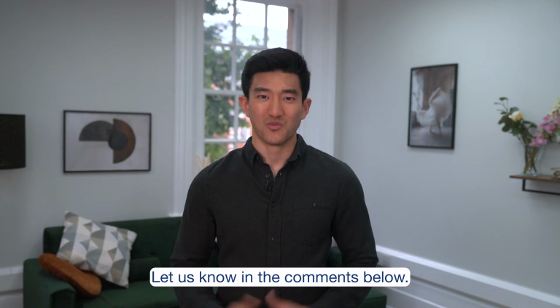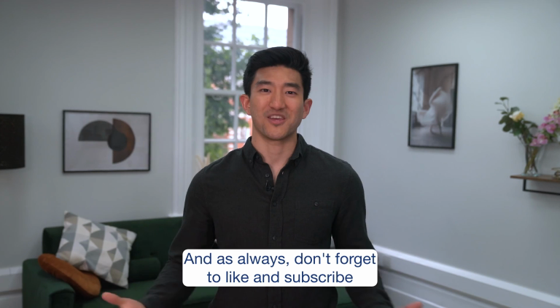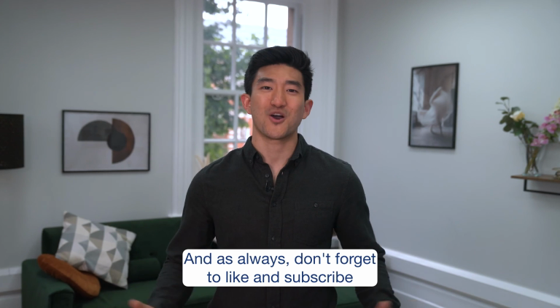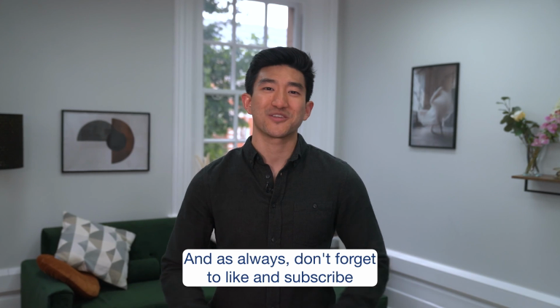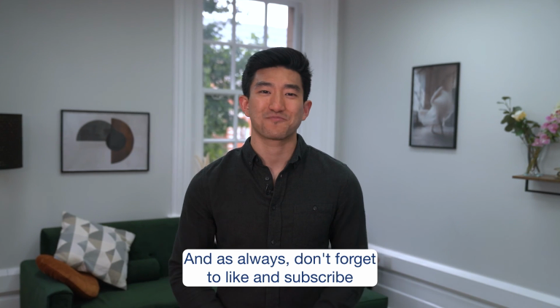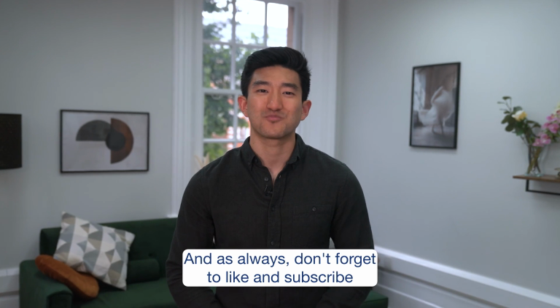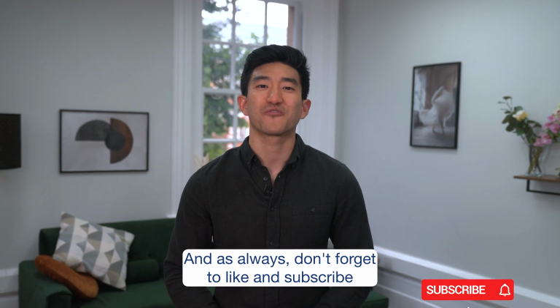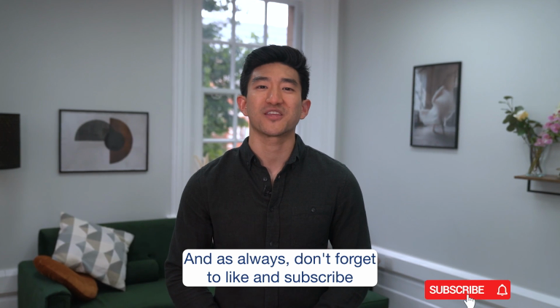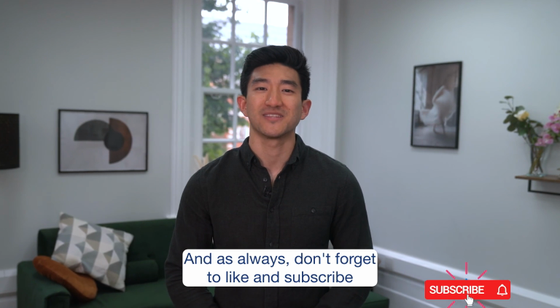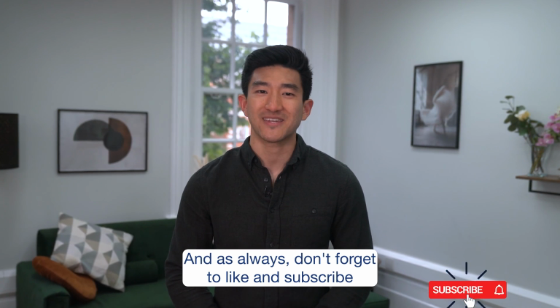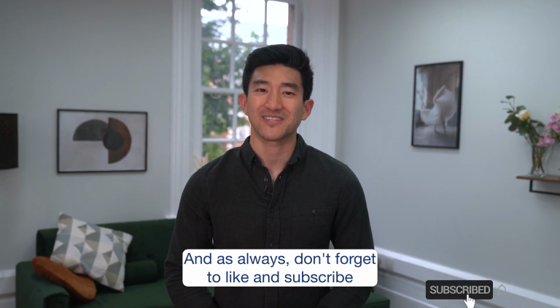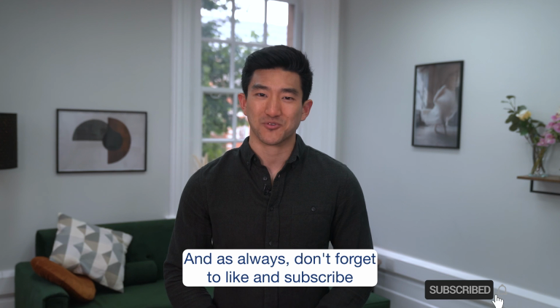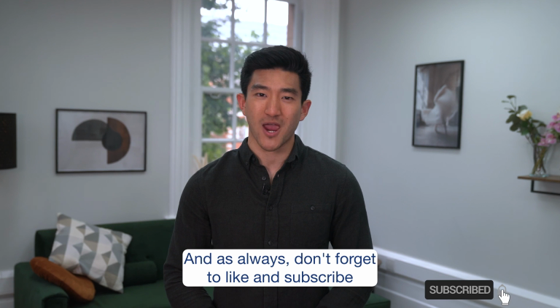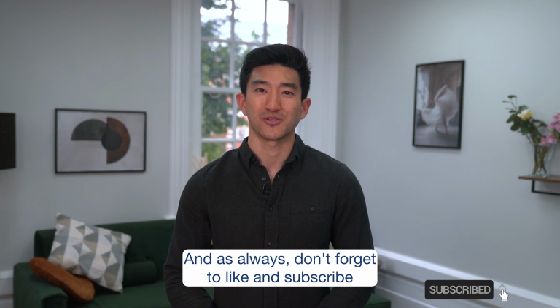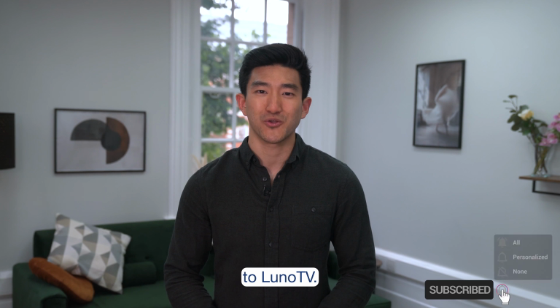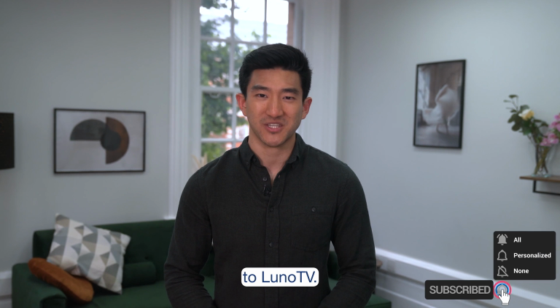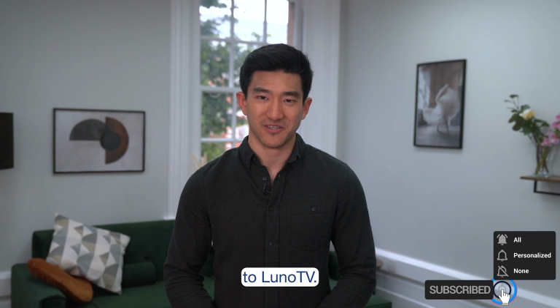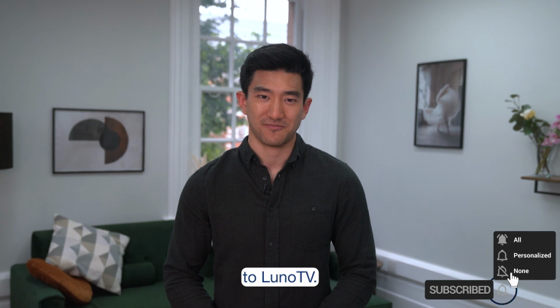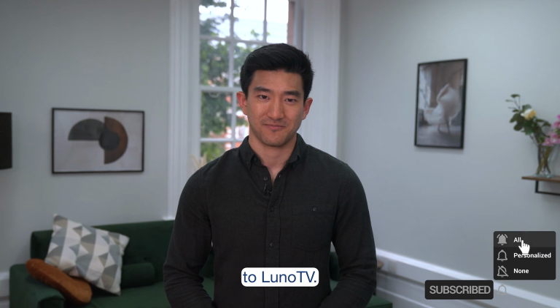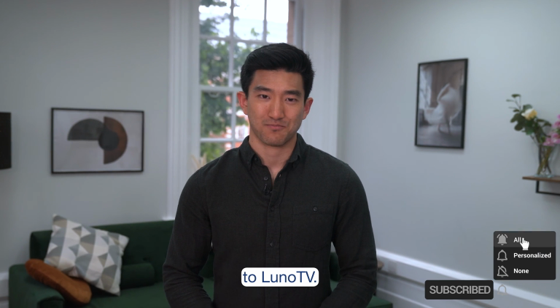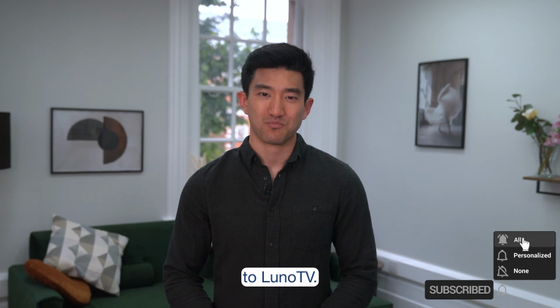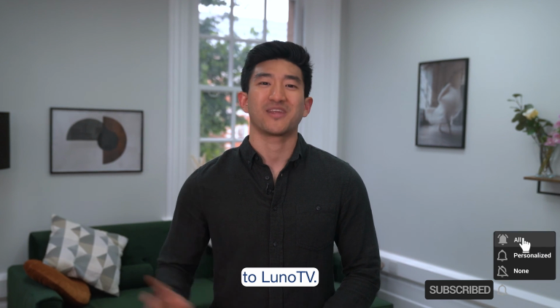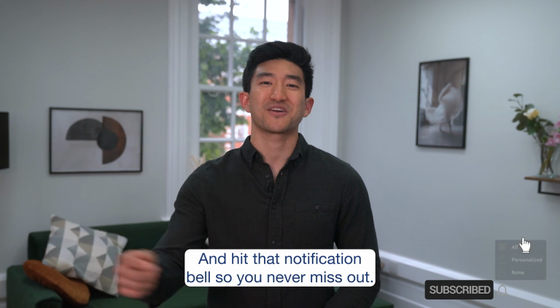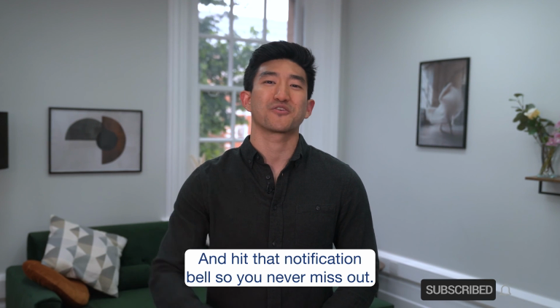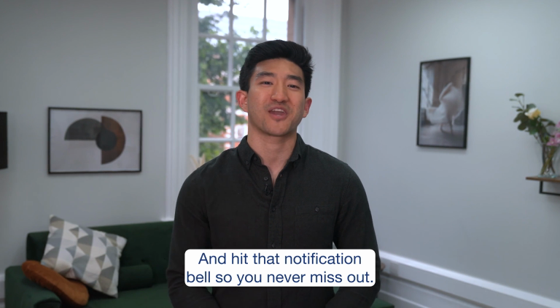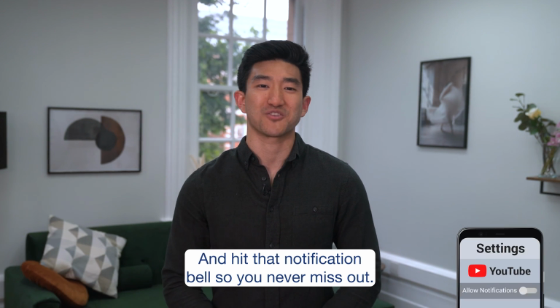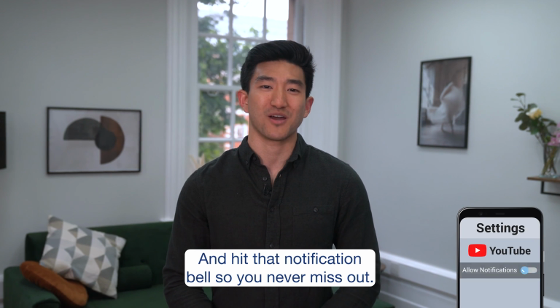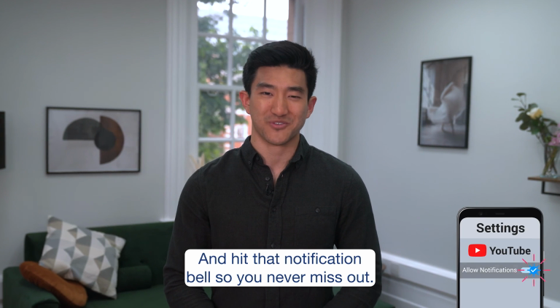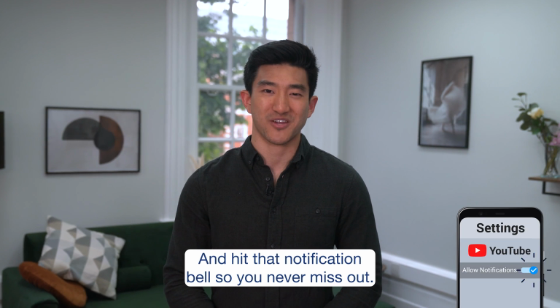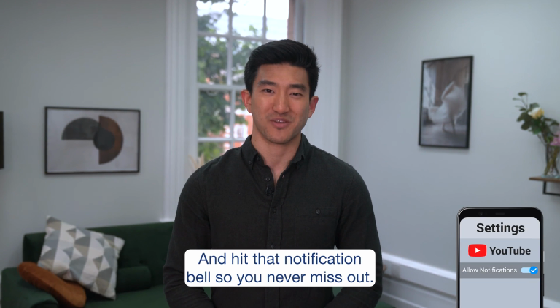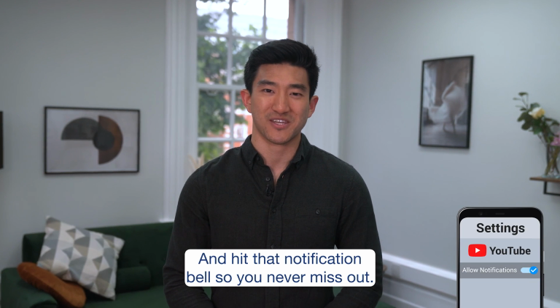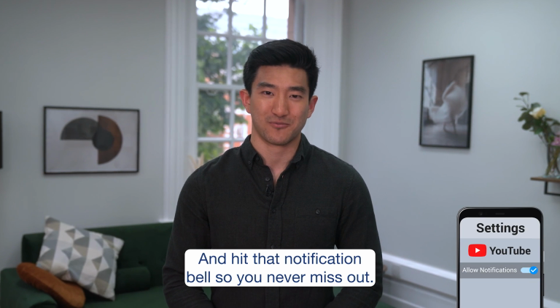And as always, don't forget to like and subscribe to LUNO TV, and hit that notification bell so you never miss out.